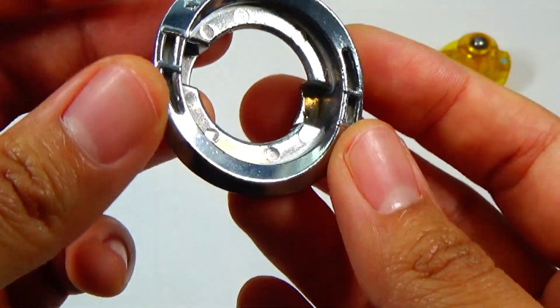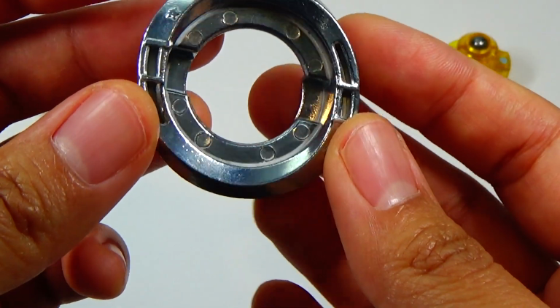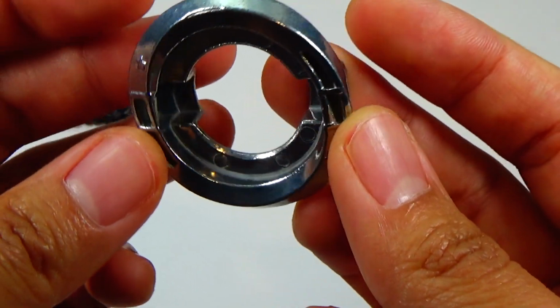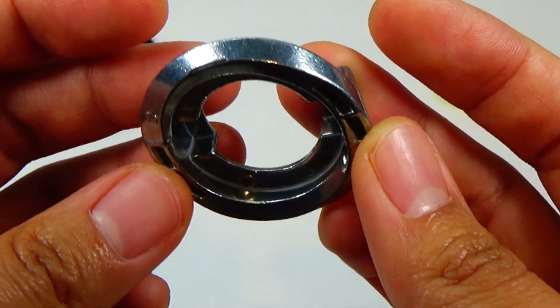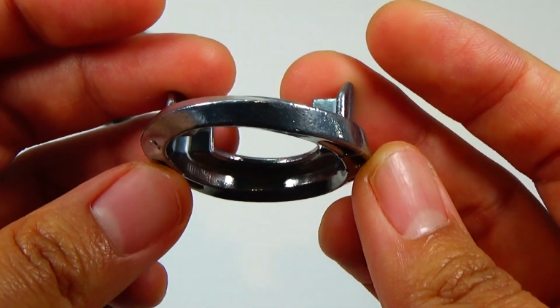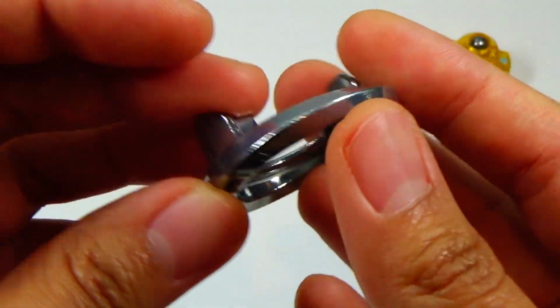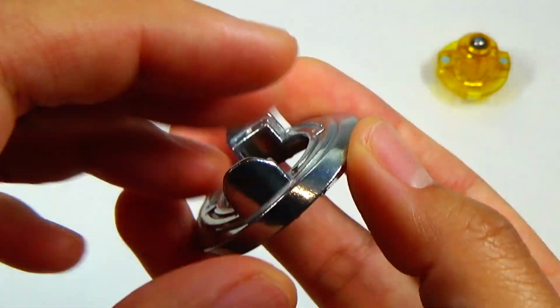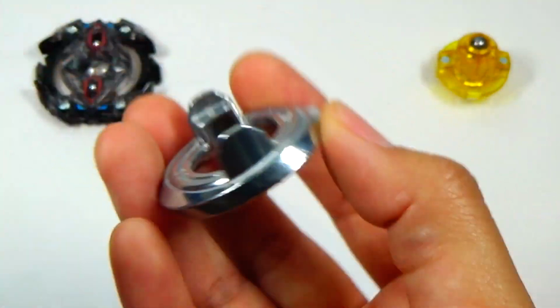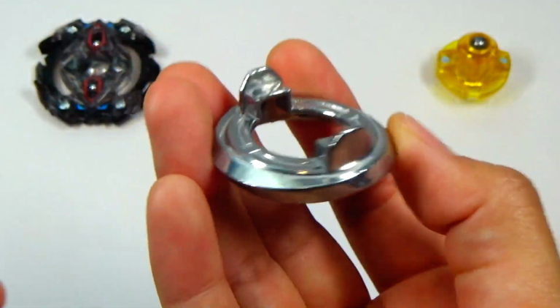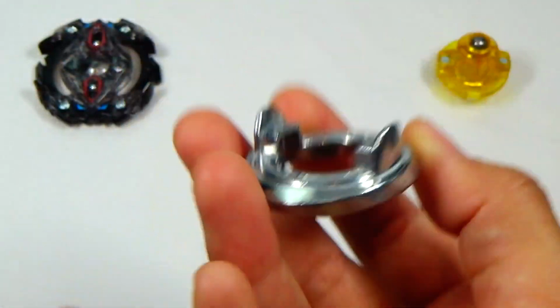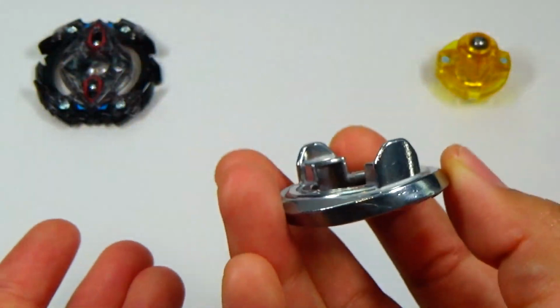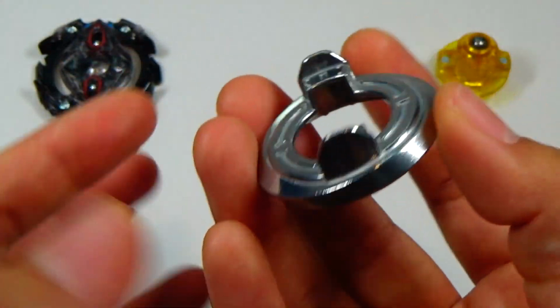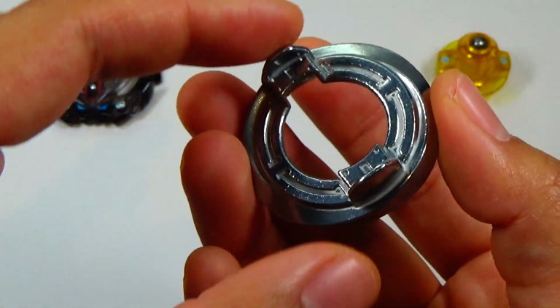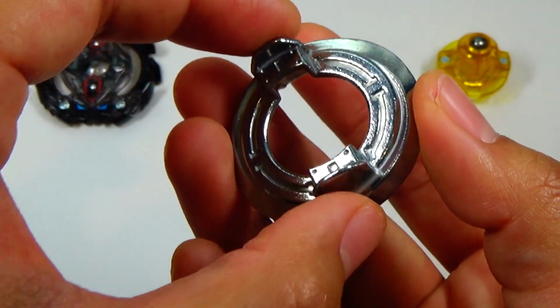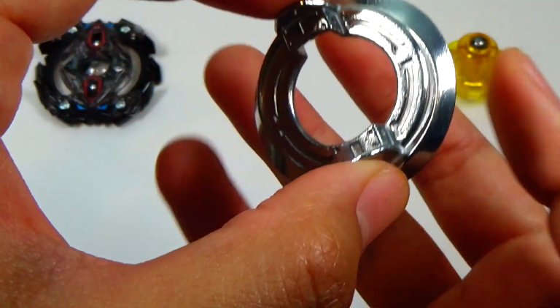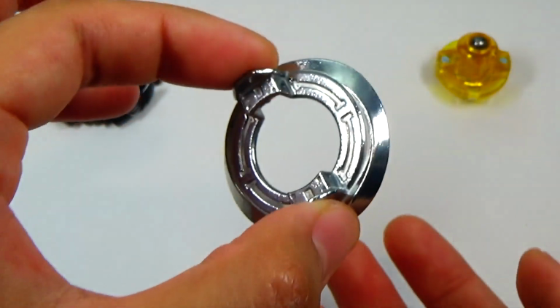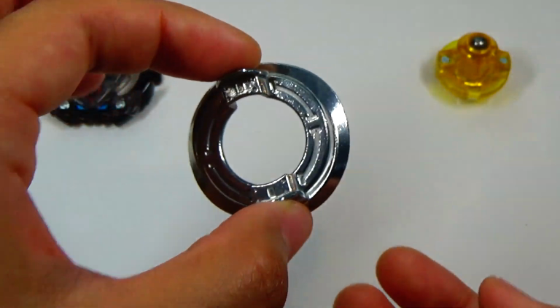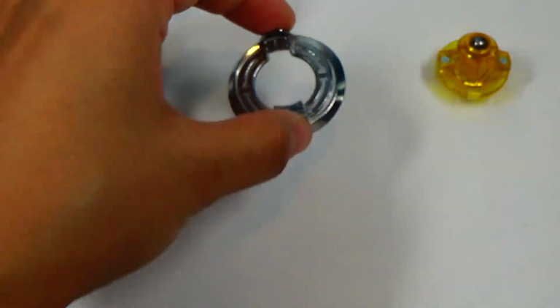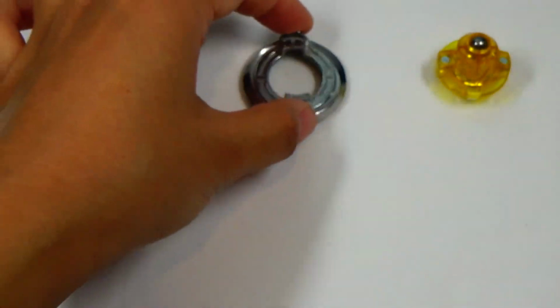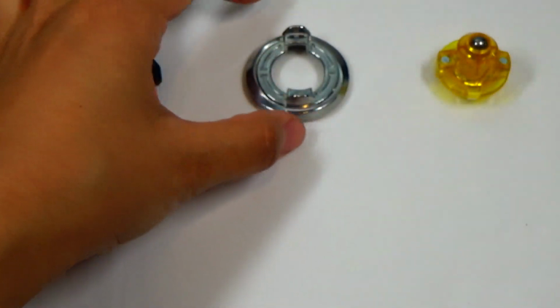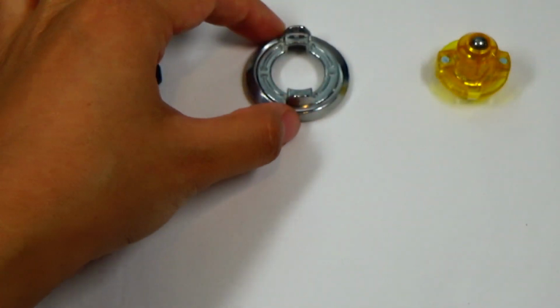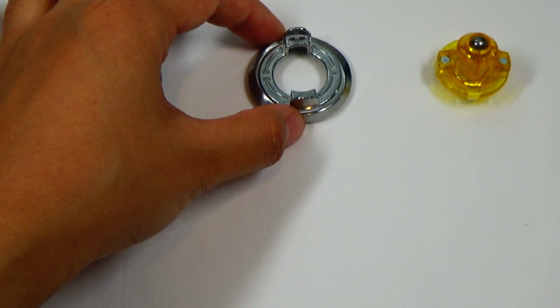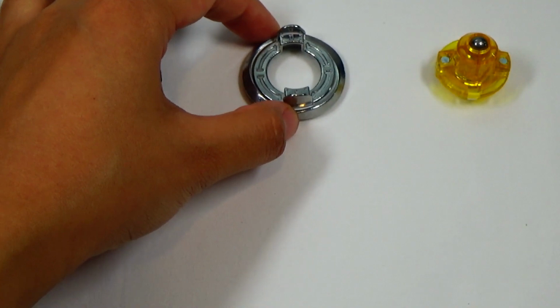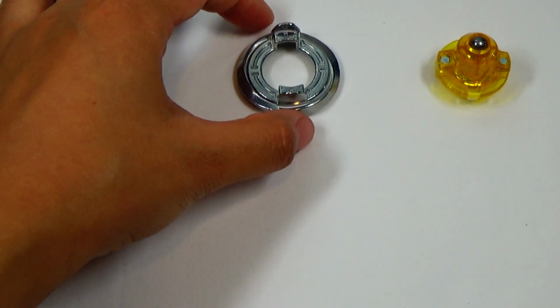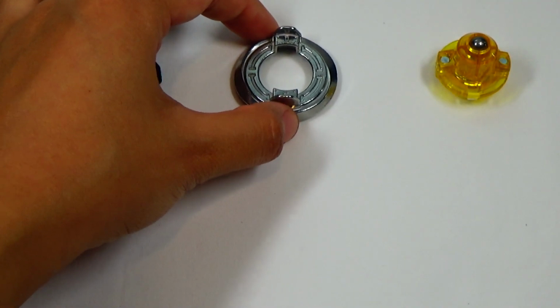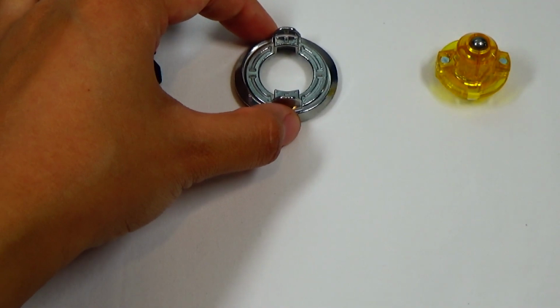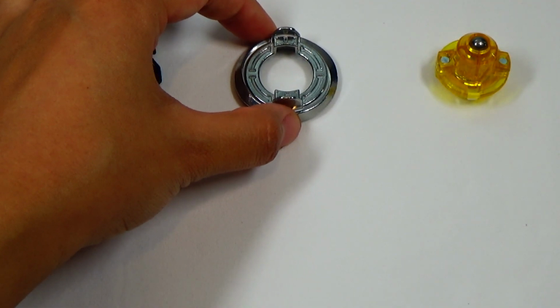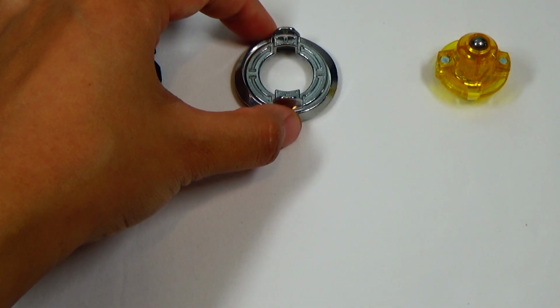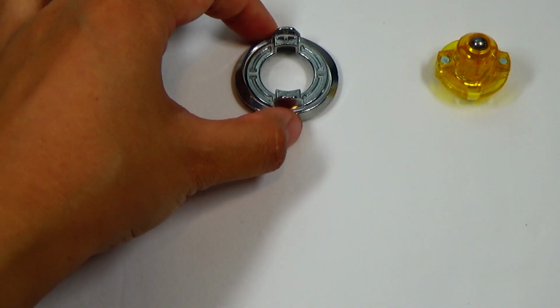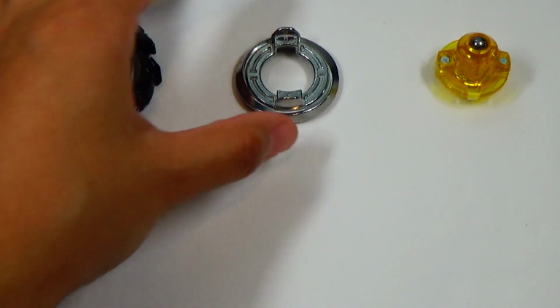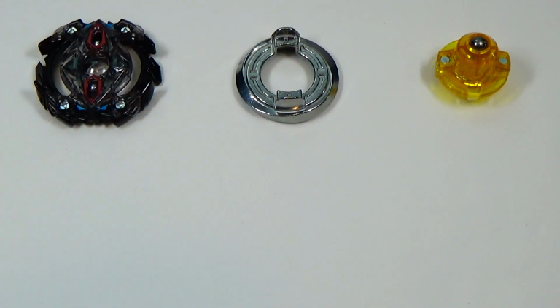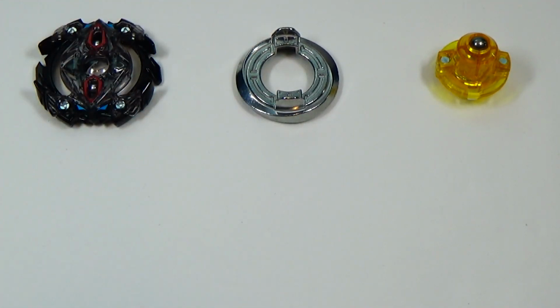I wonder if this disc would go better with the Quake driver — make it bounce a little bit better.